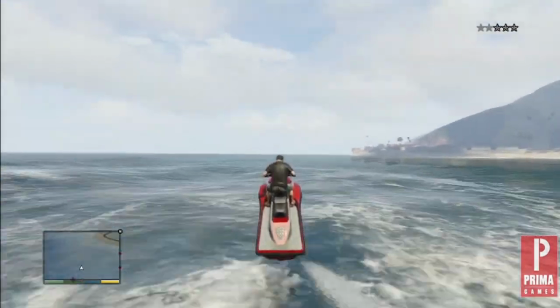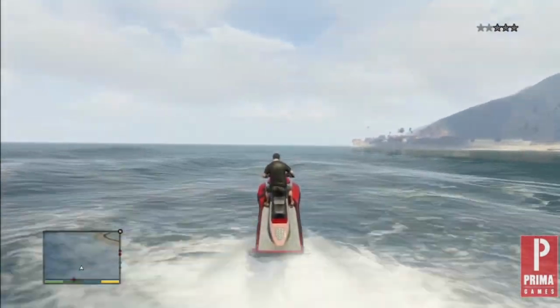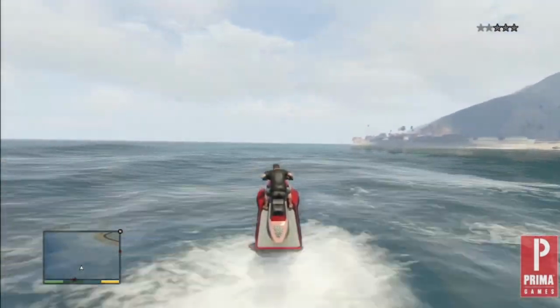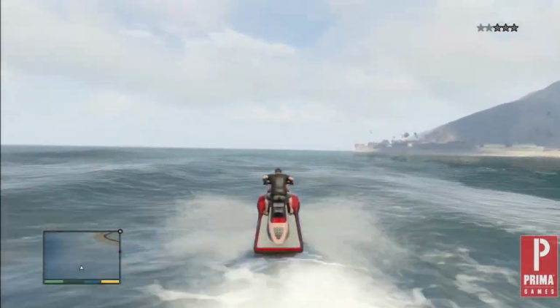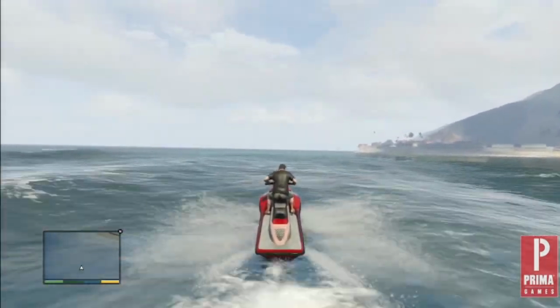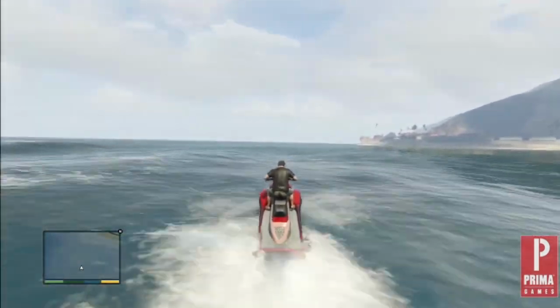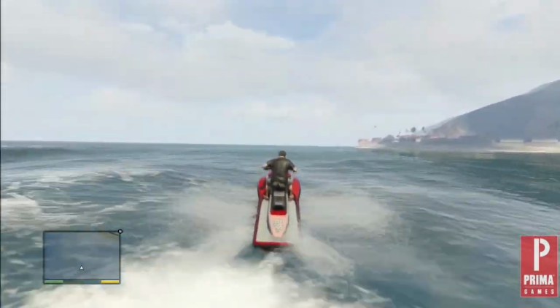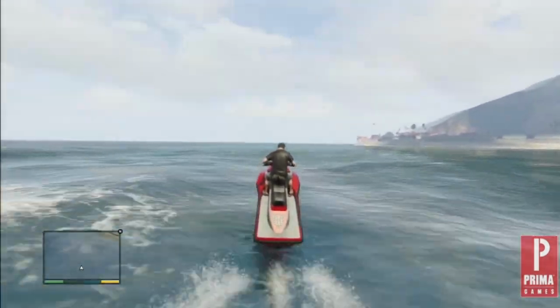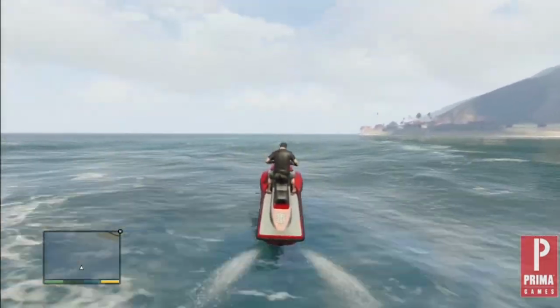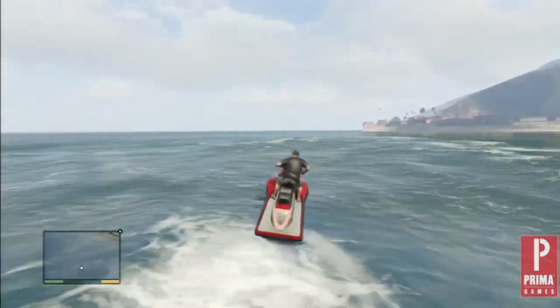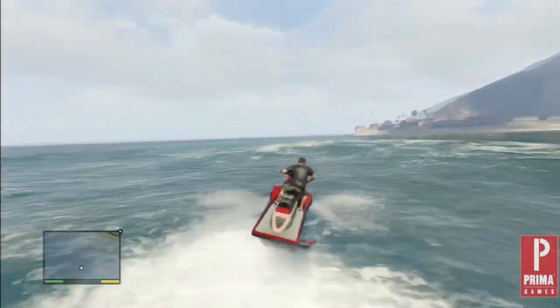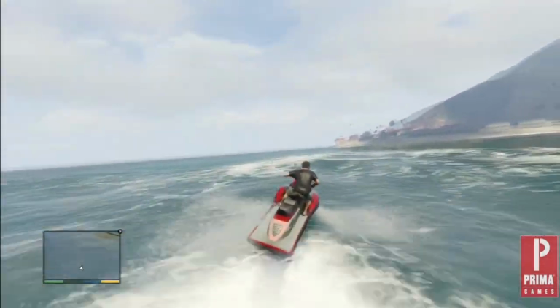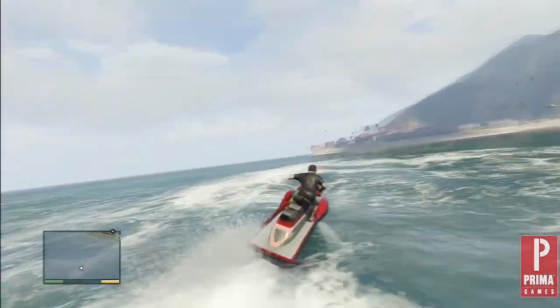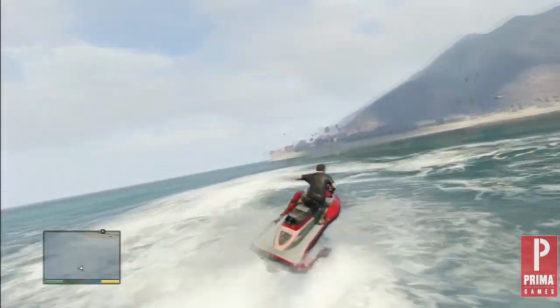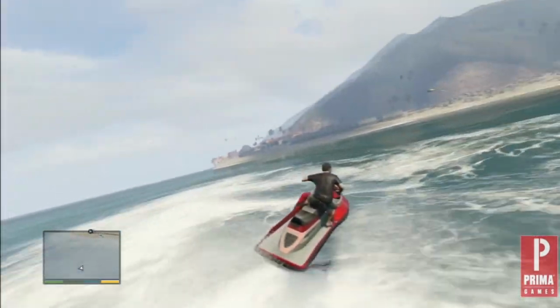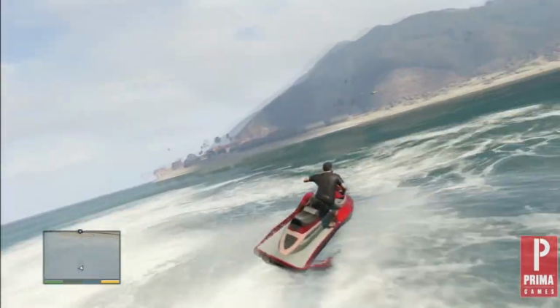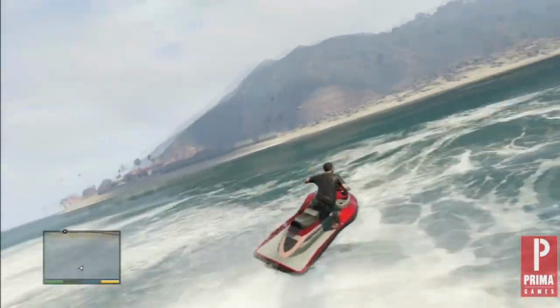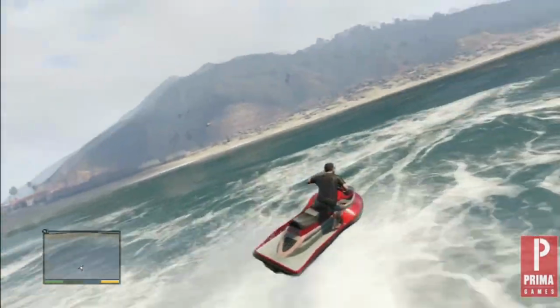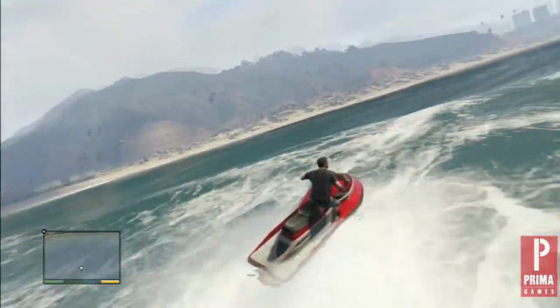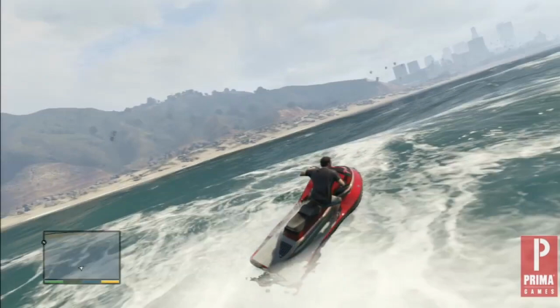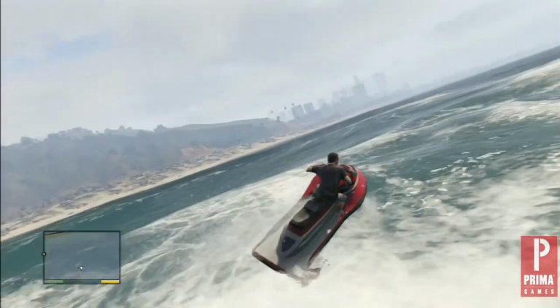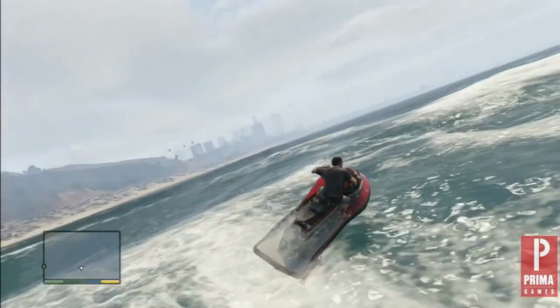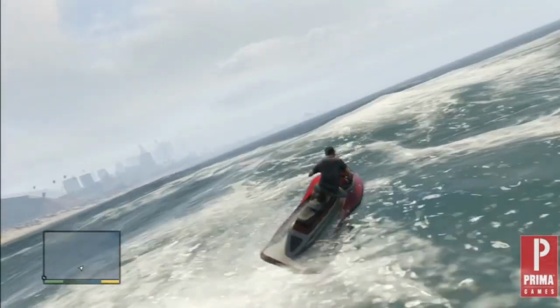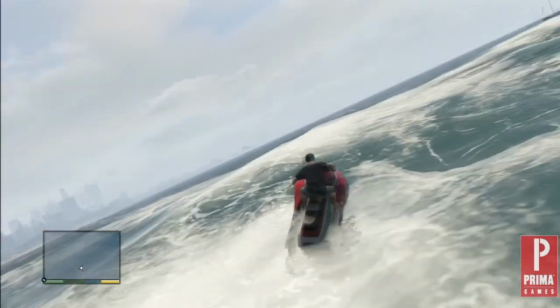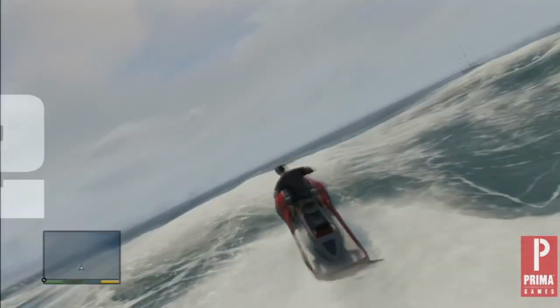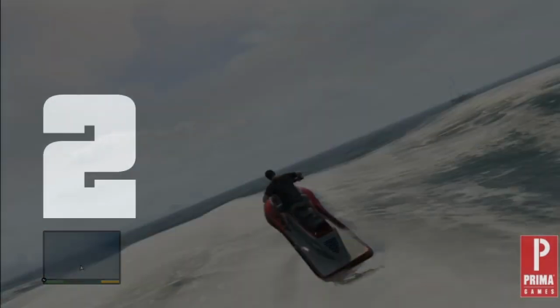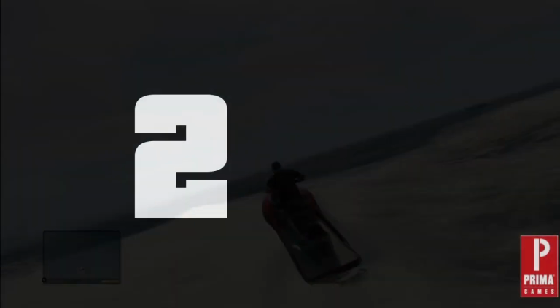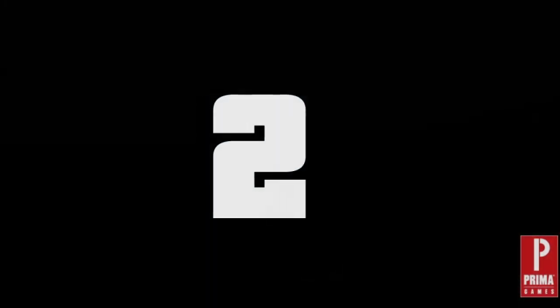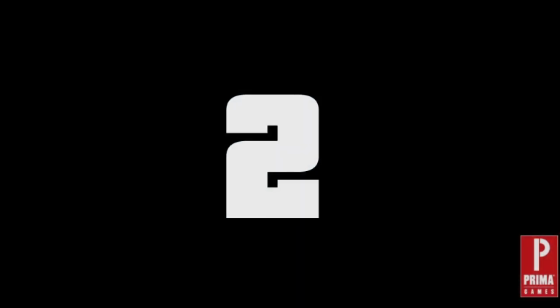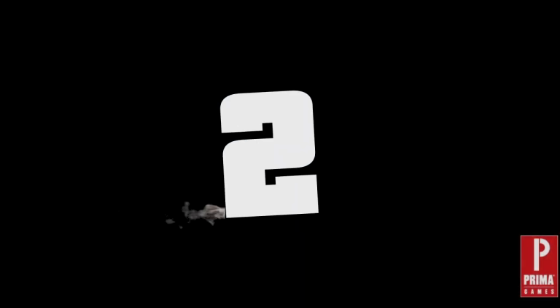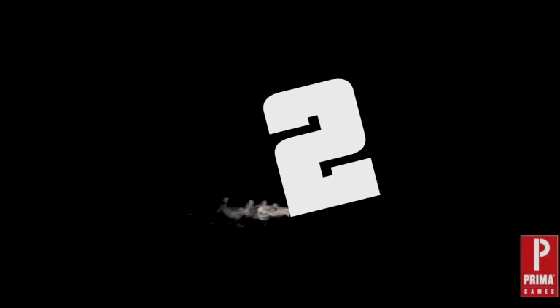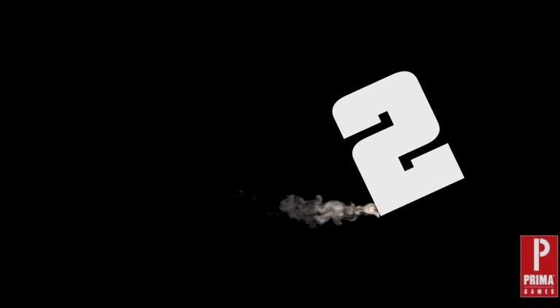You can find this water-based vehicle for free near the Del Perro Pier, or if you own a marina slip, you can purchase it online.